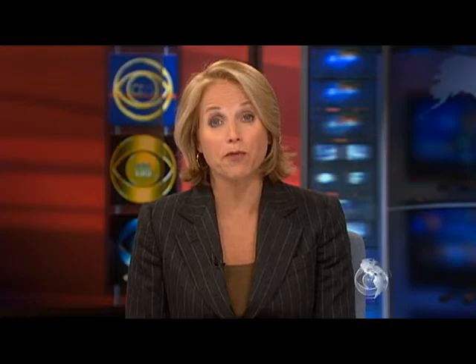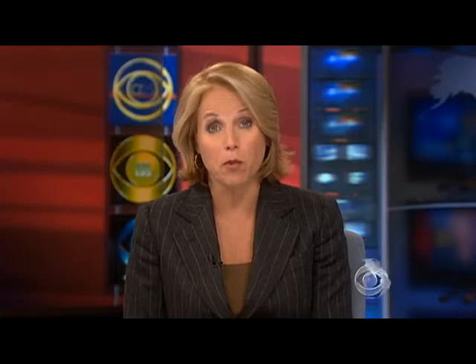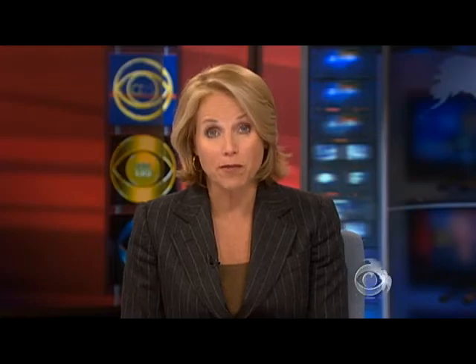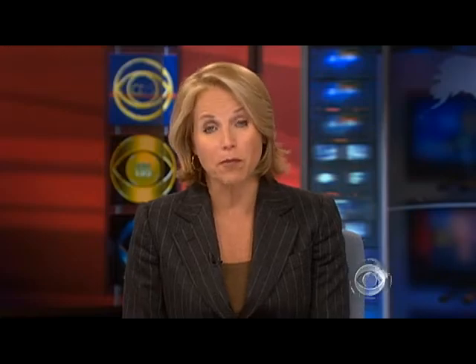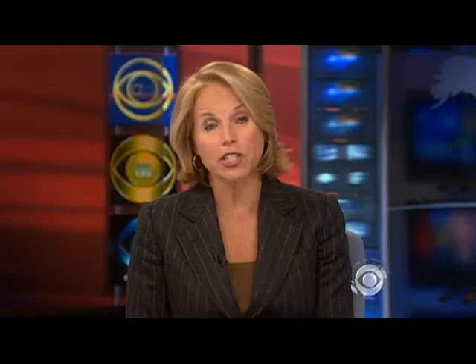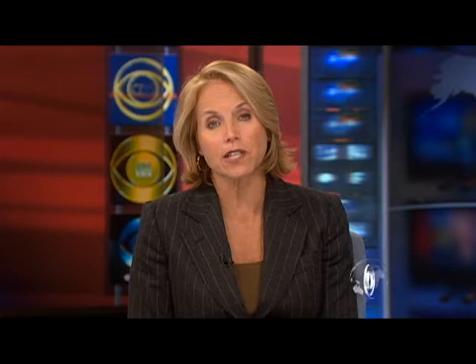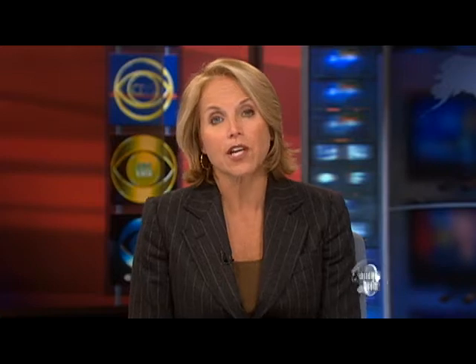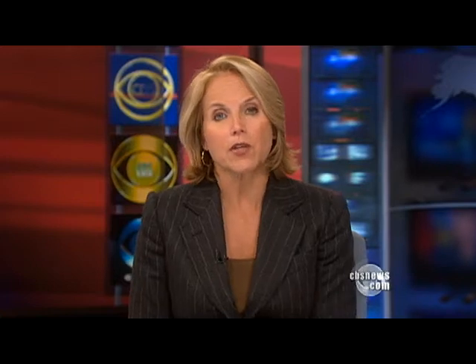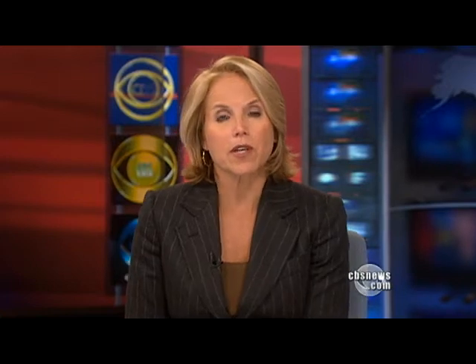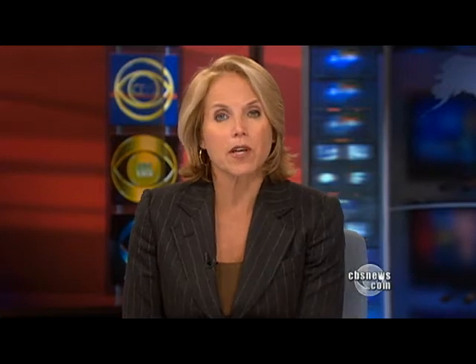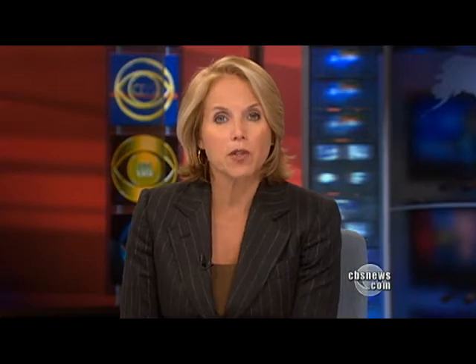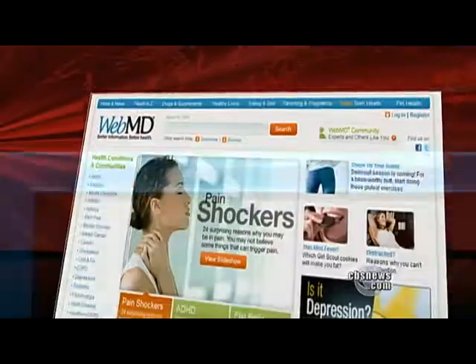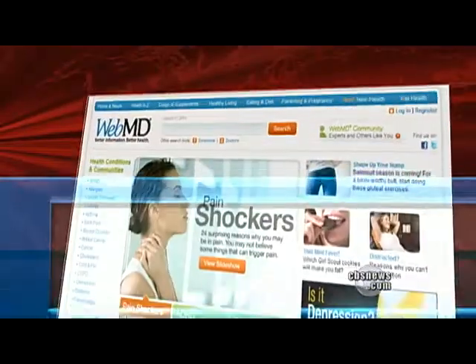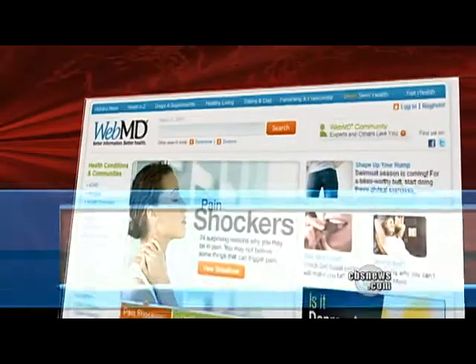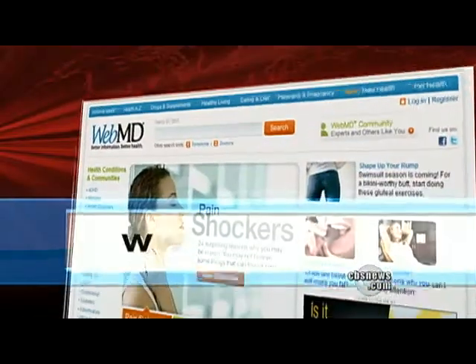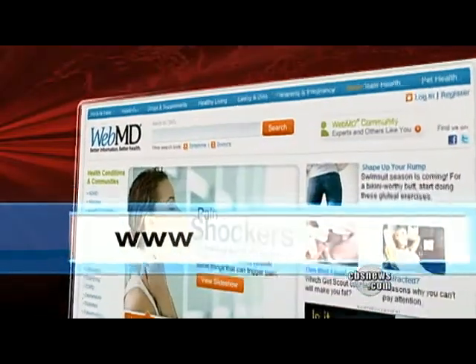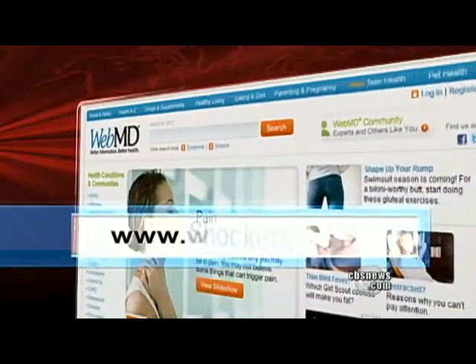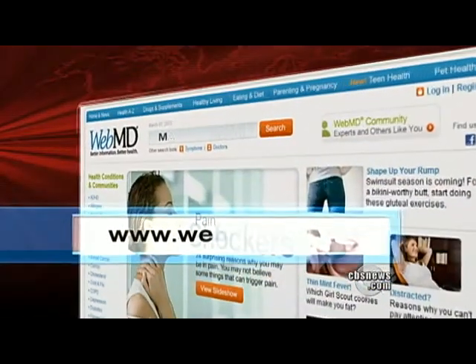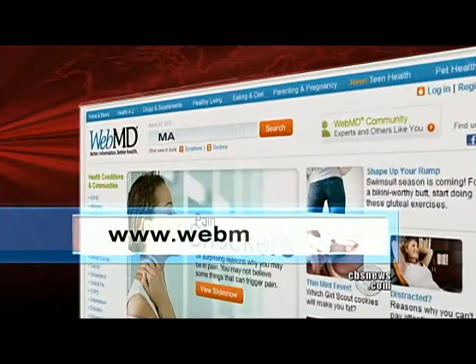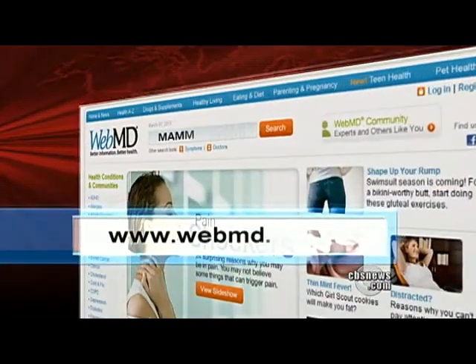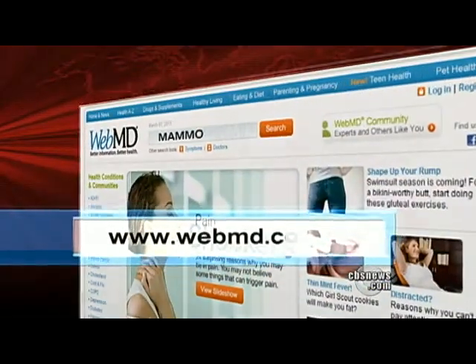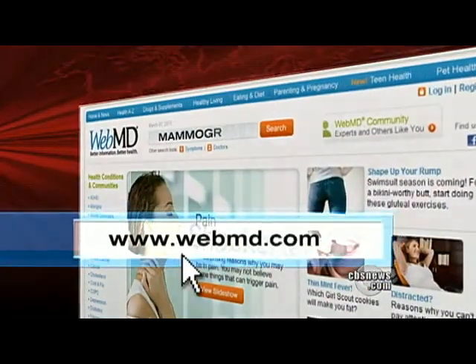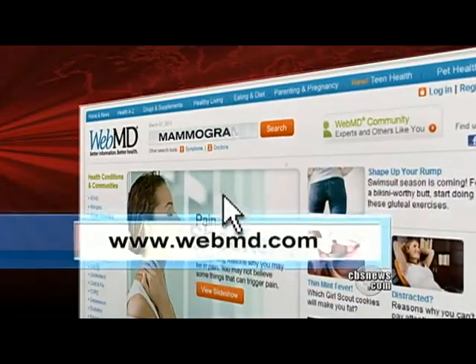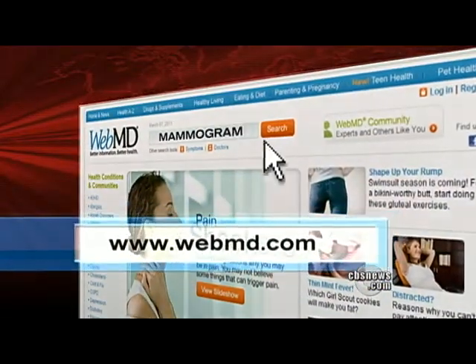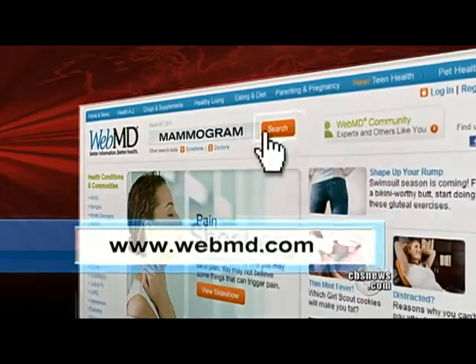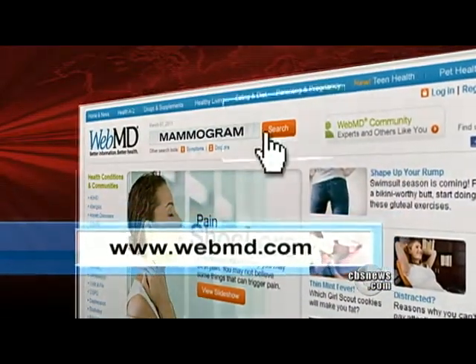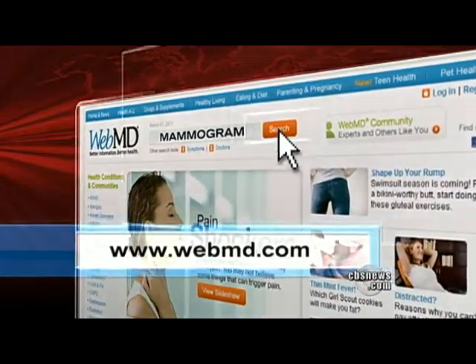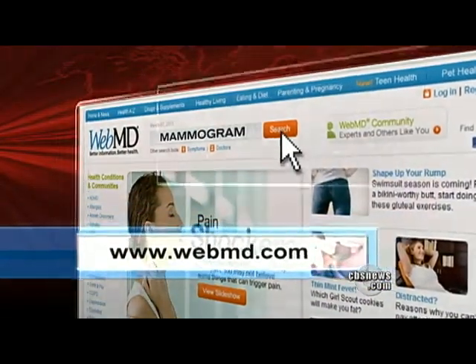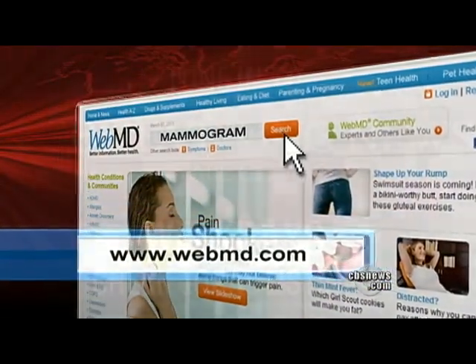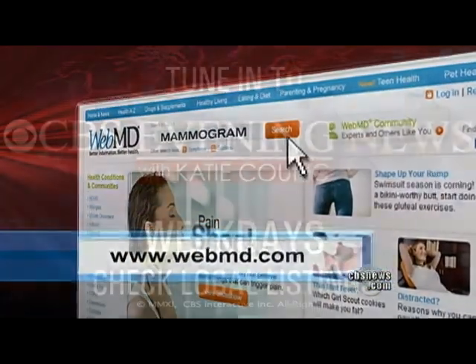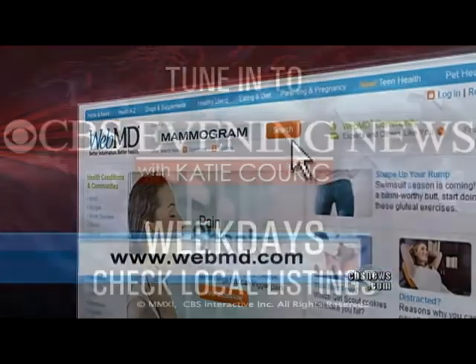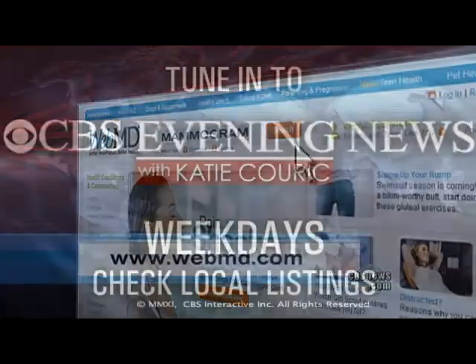For more information, you can go to our partner in health news, webmd.com, and search mammogram.